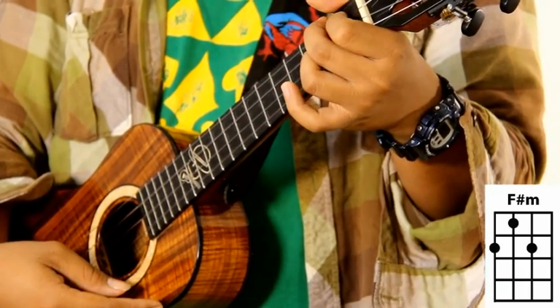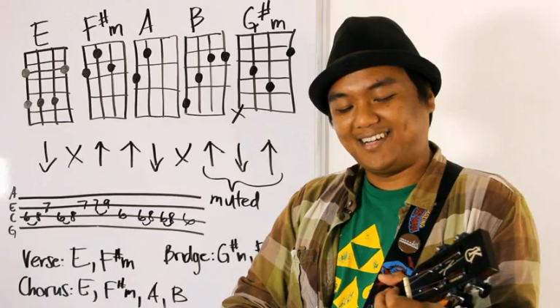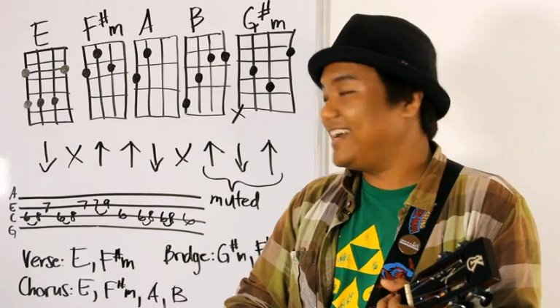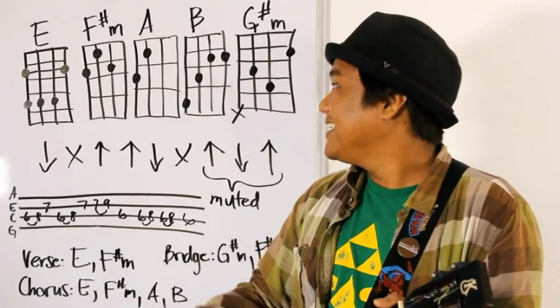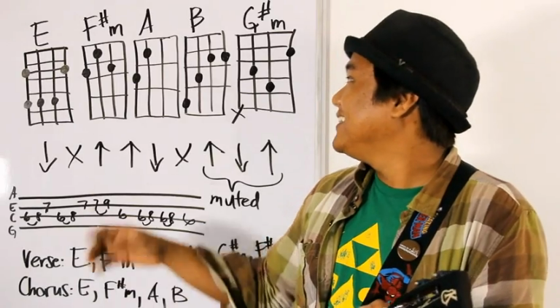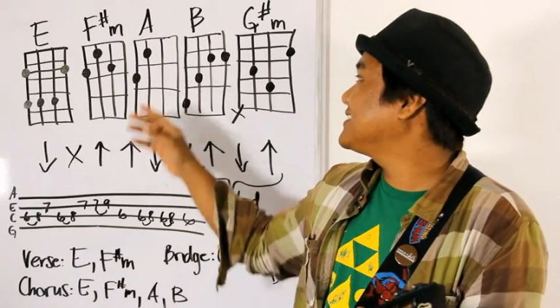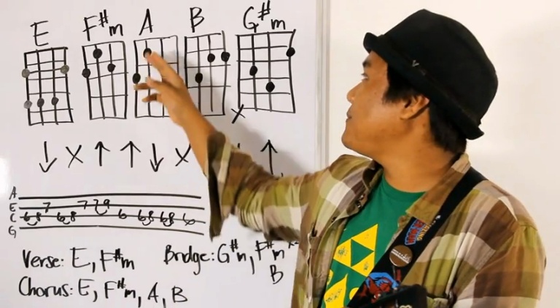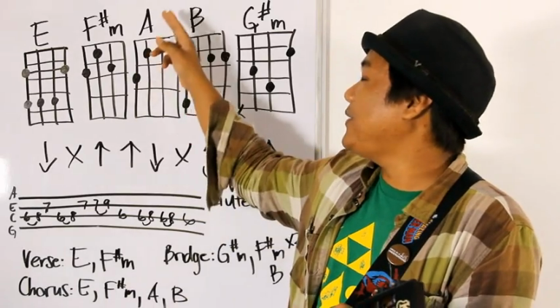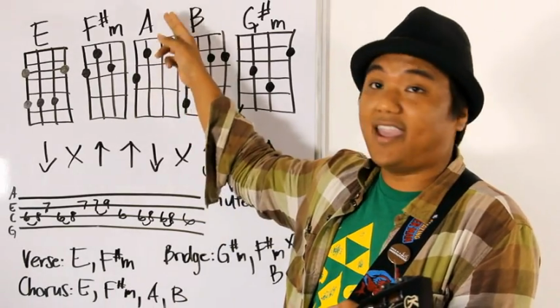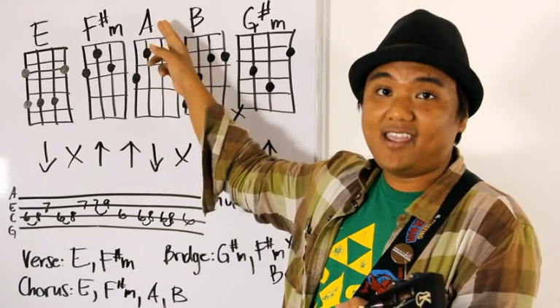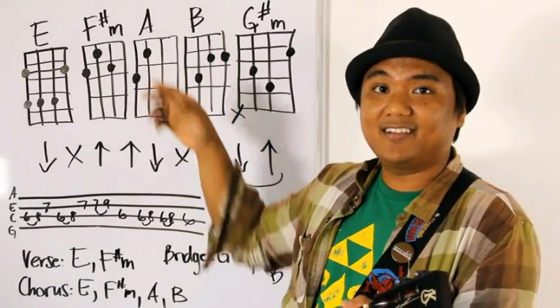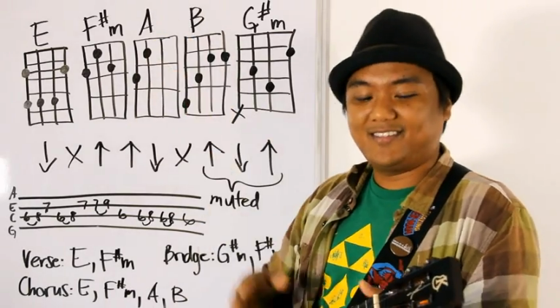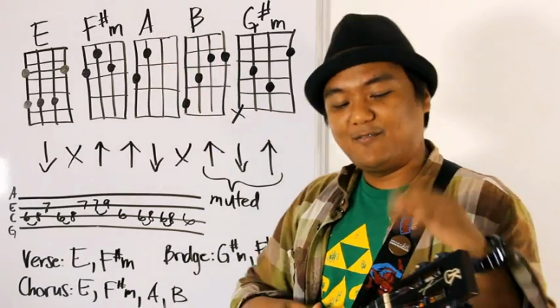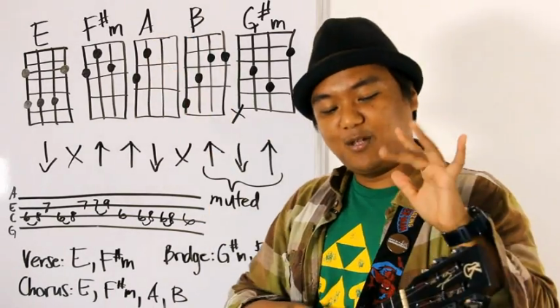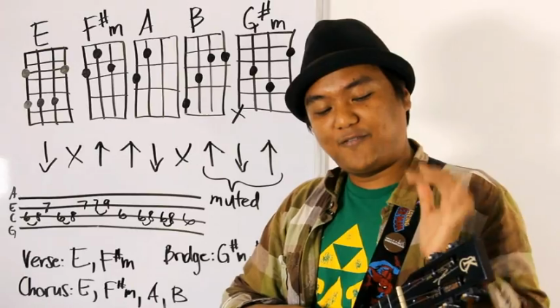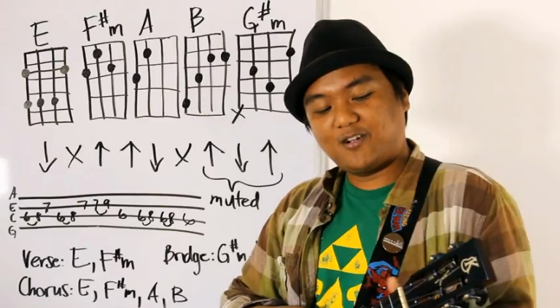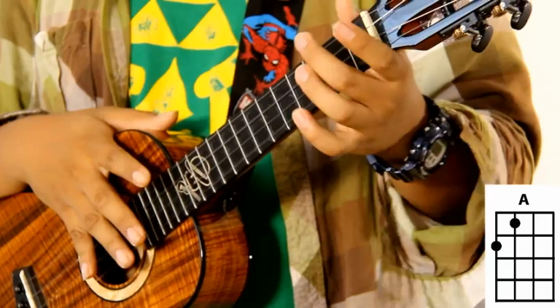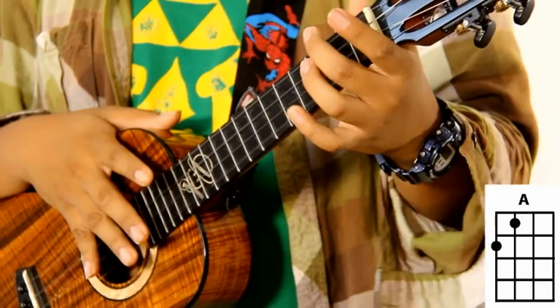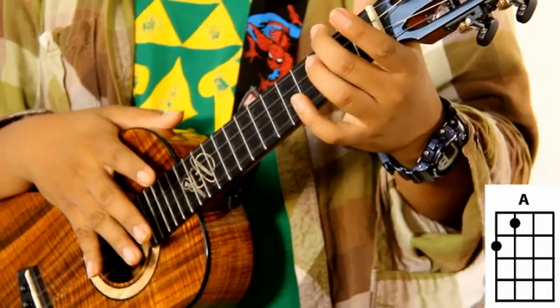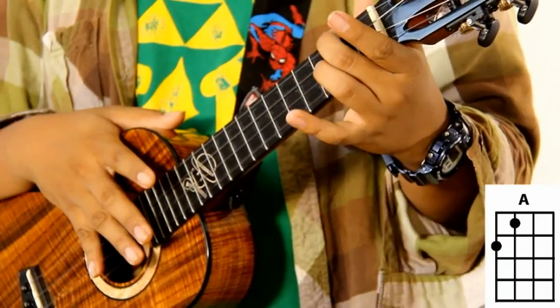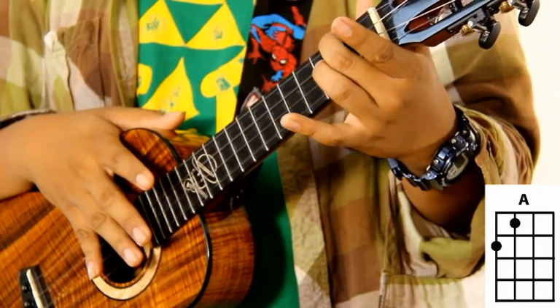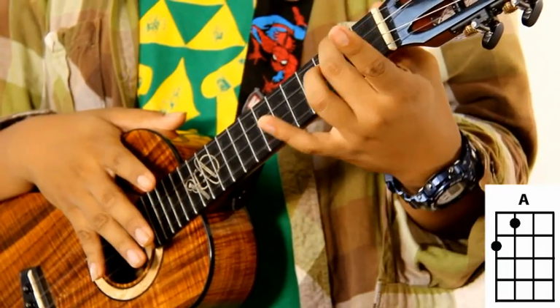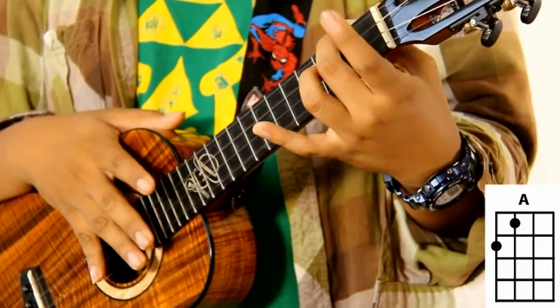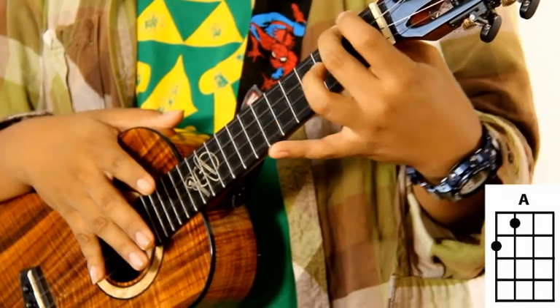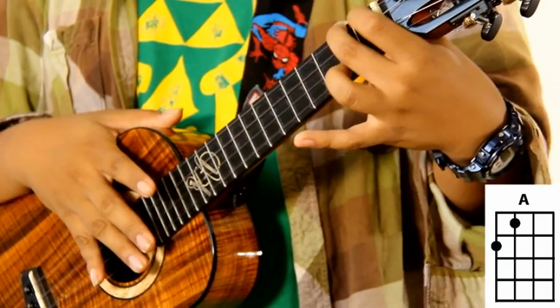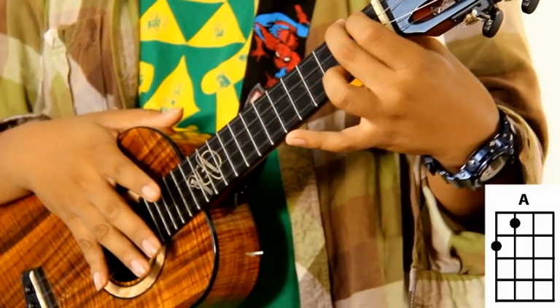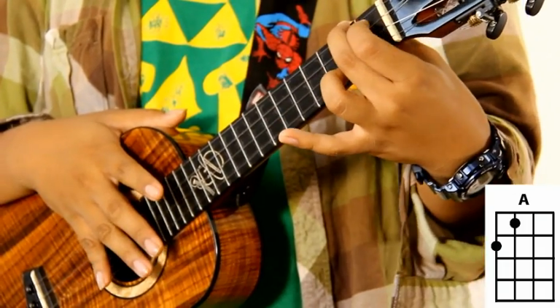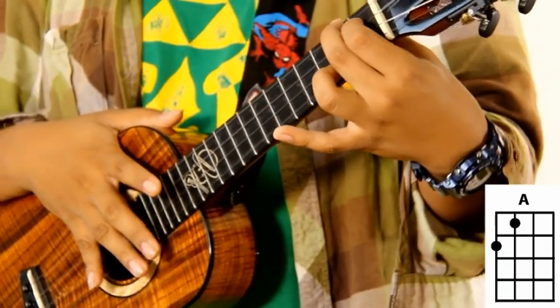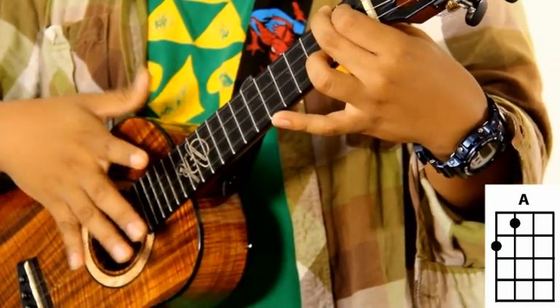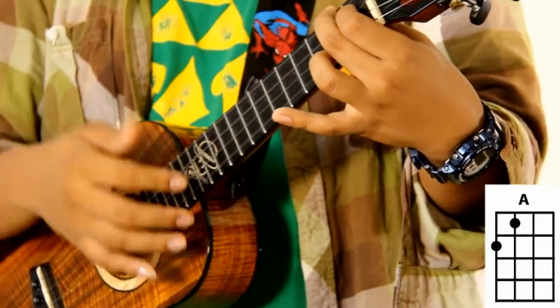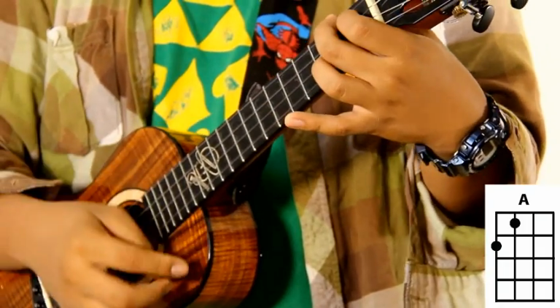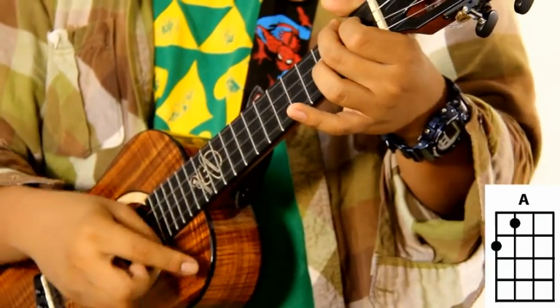Next up: the A chord. Middle finger on the G string second fret, pointer finger on the C string first fret.